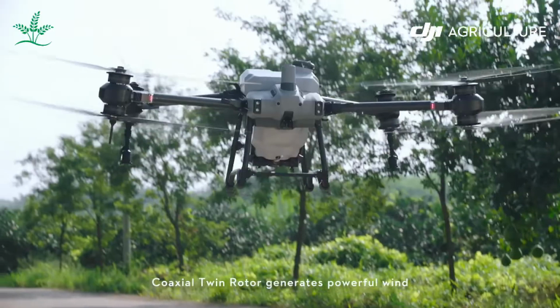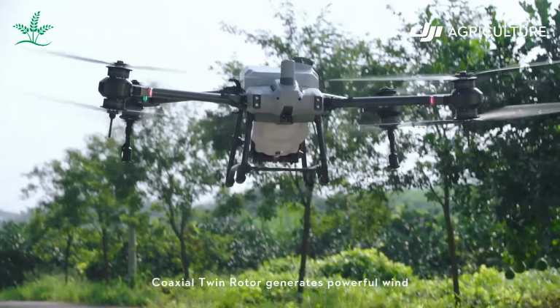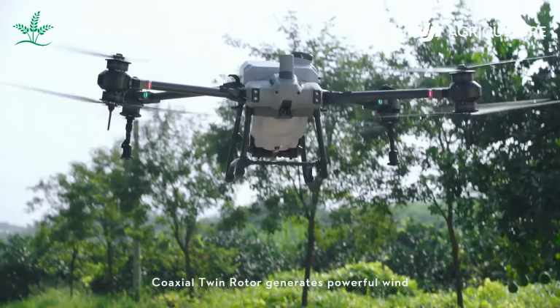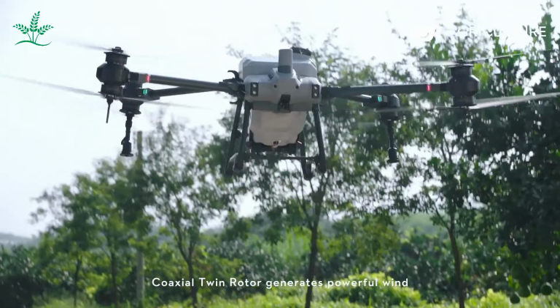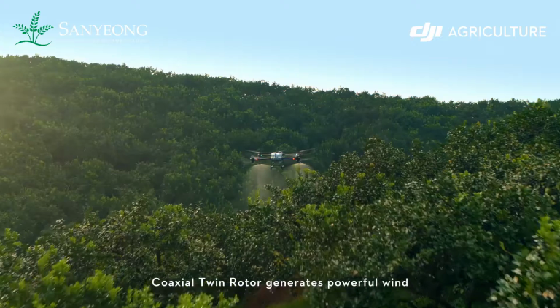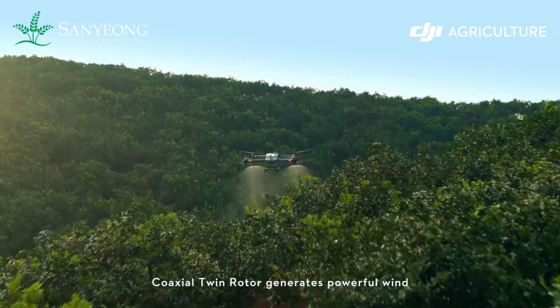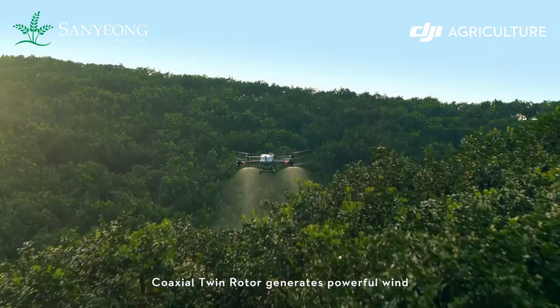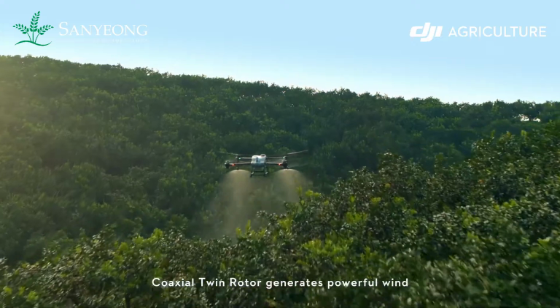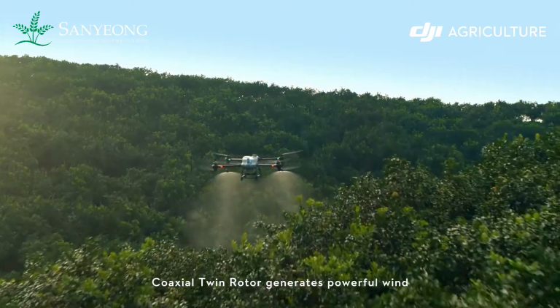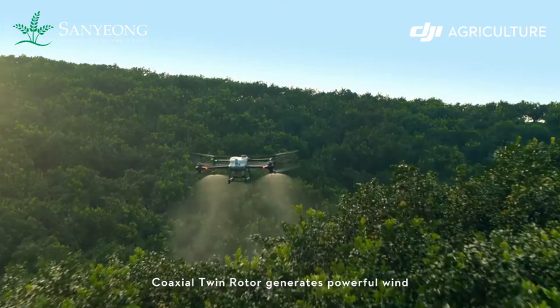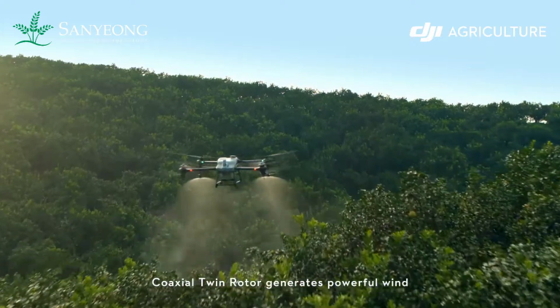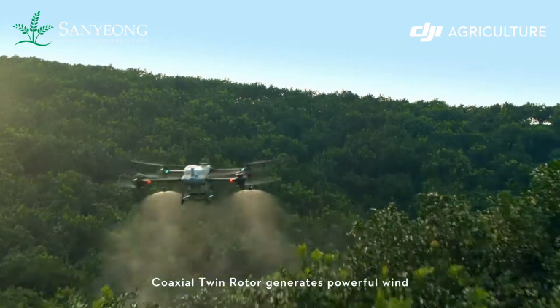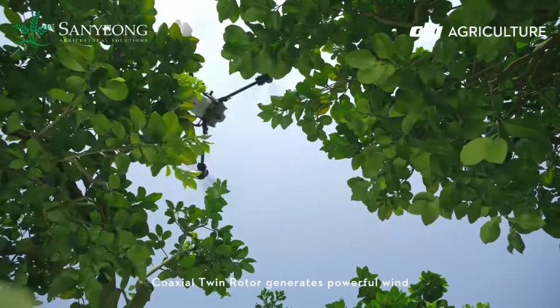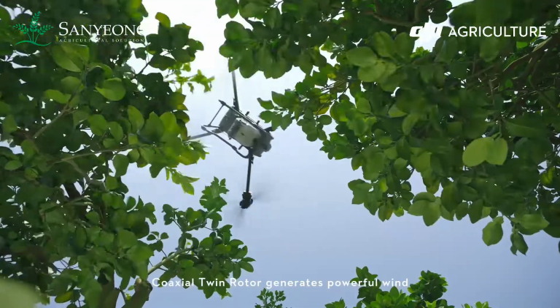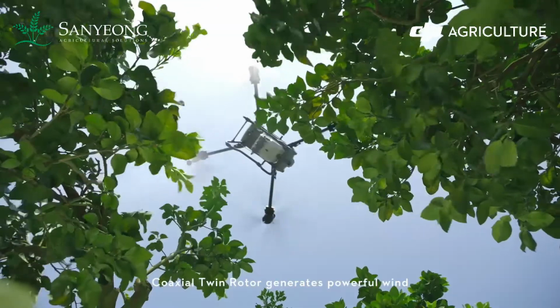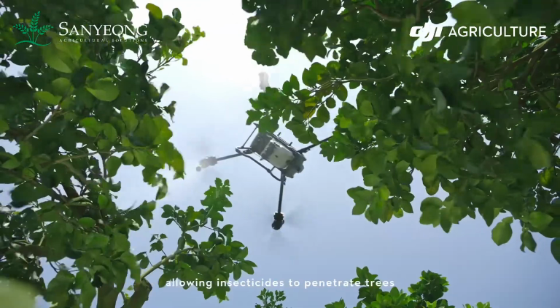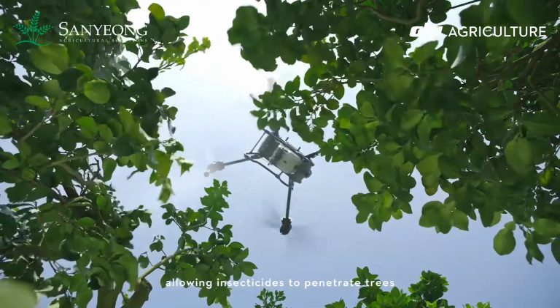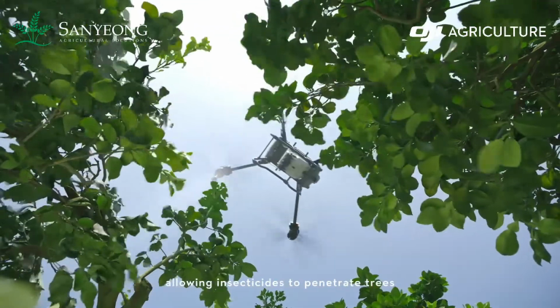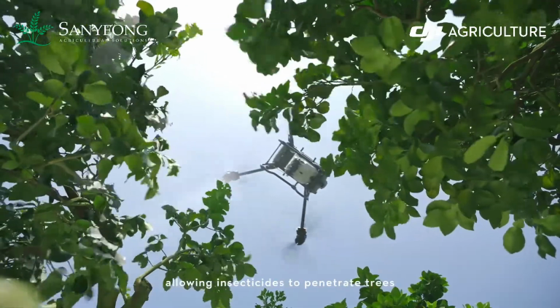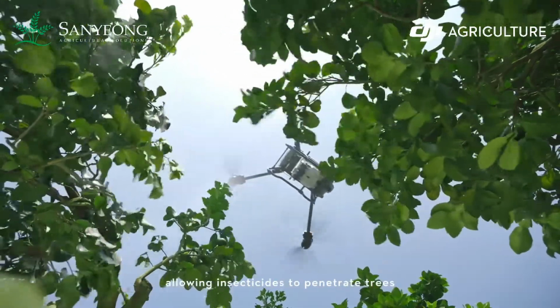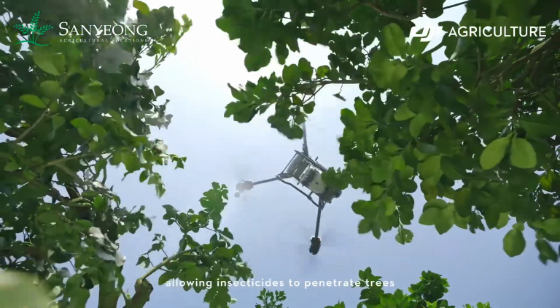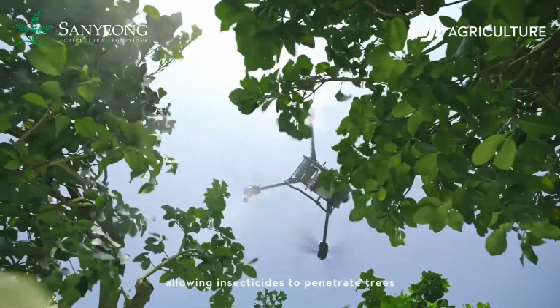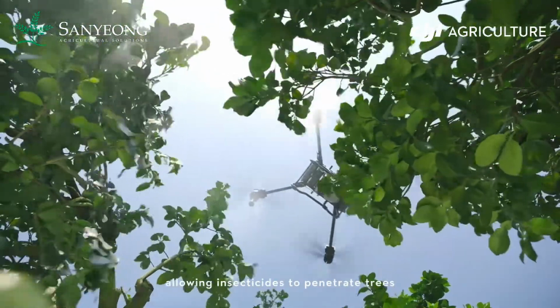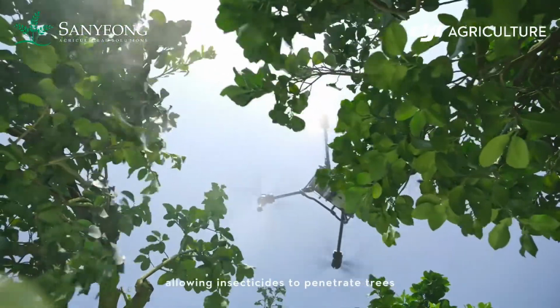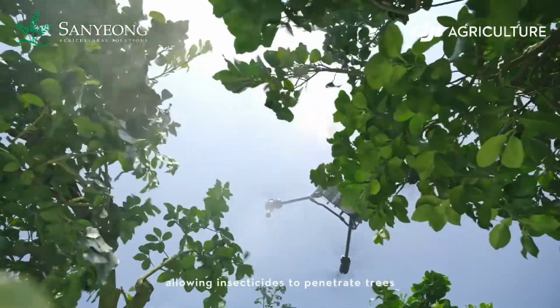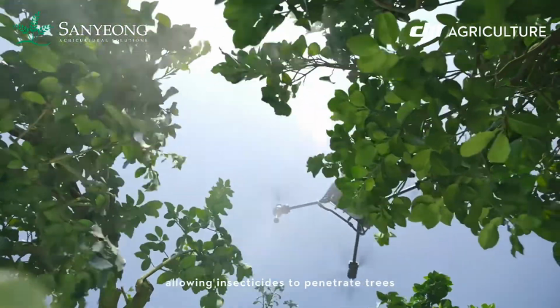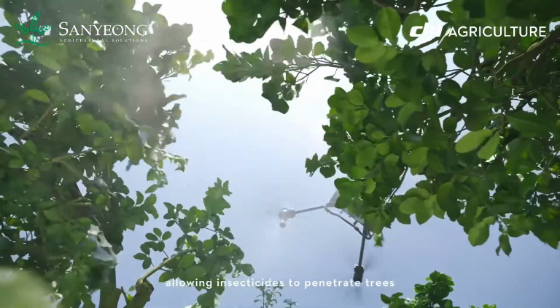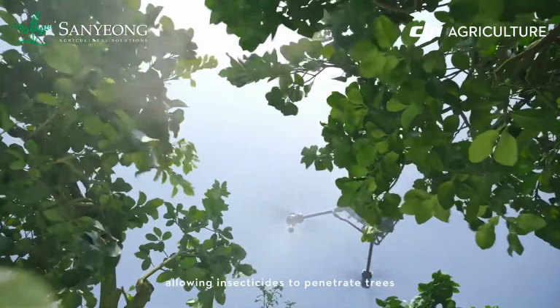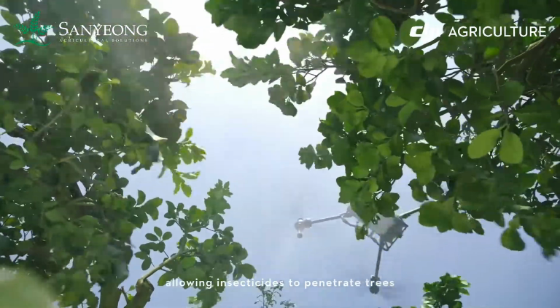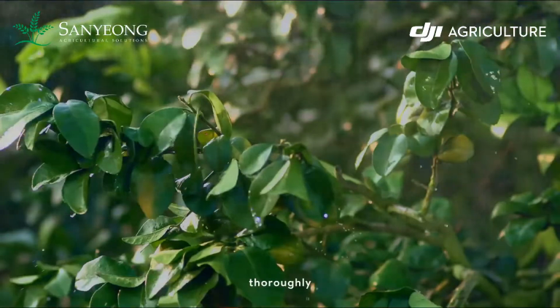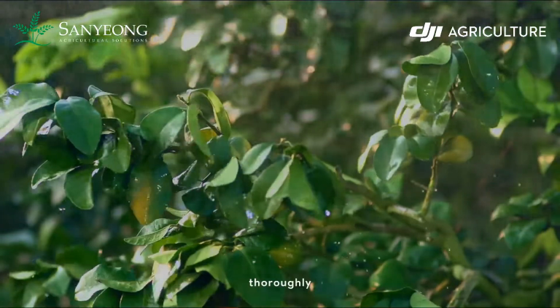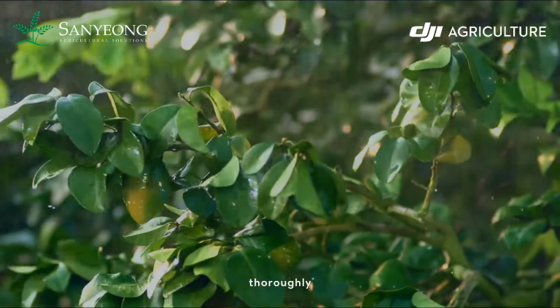Coaxial twin rotor generates powerful wind, allowing insecticides to penetrate trees thoroughly.